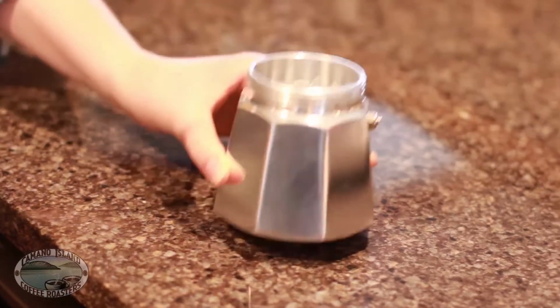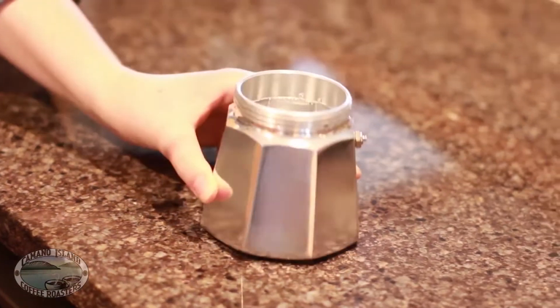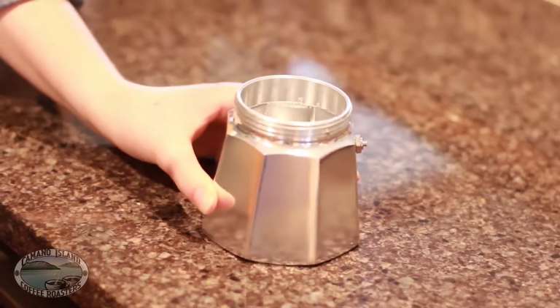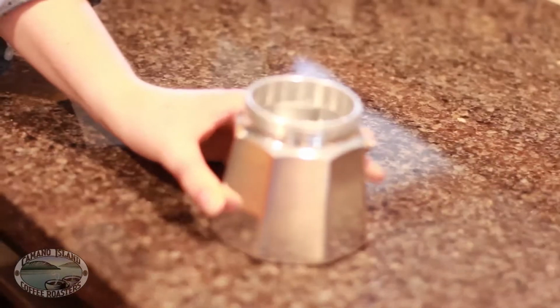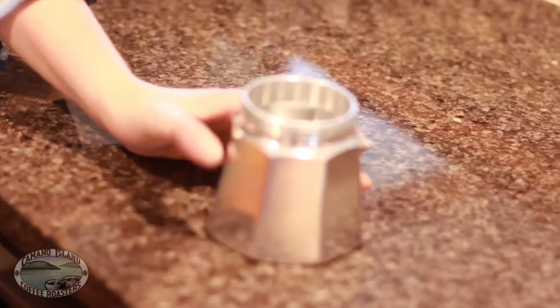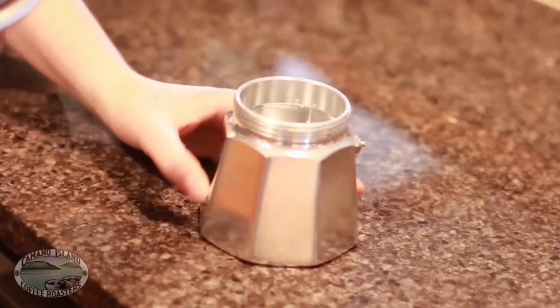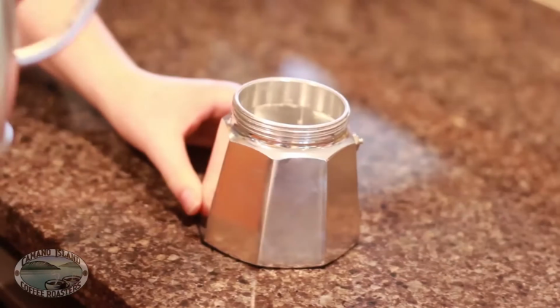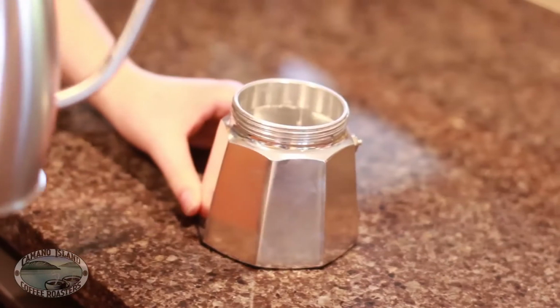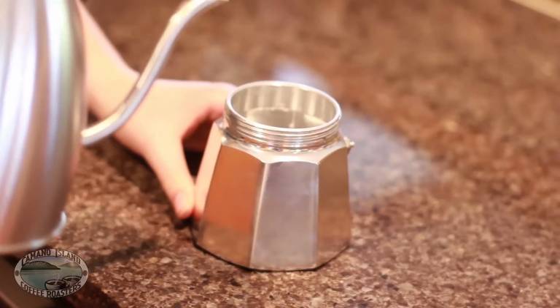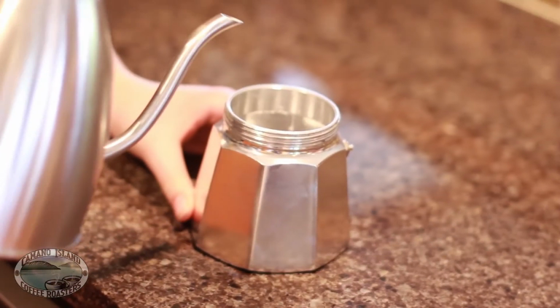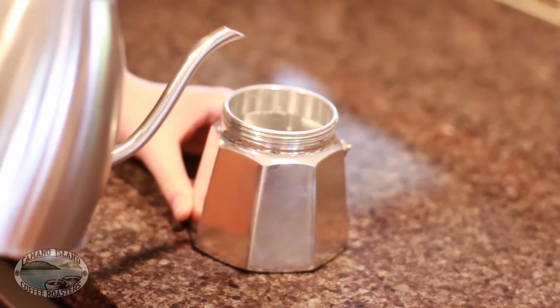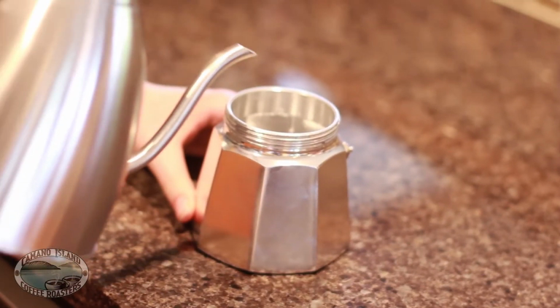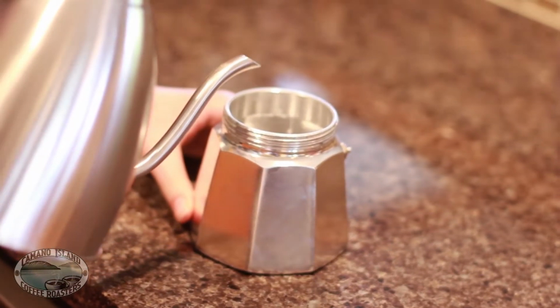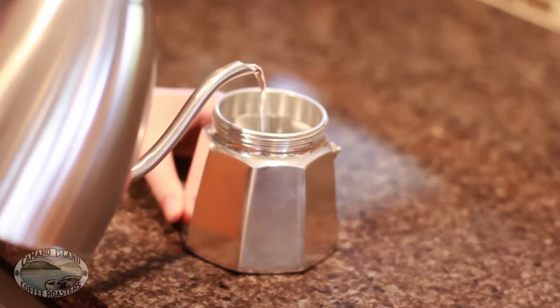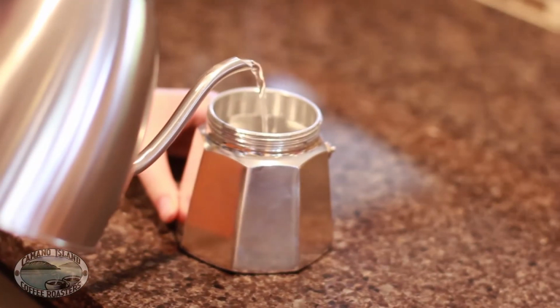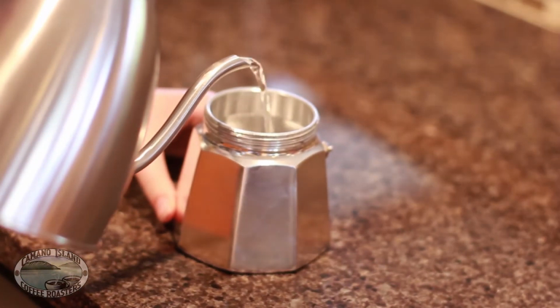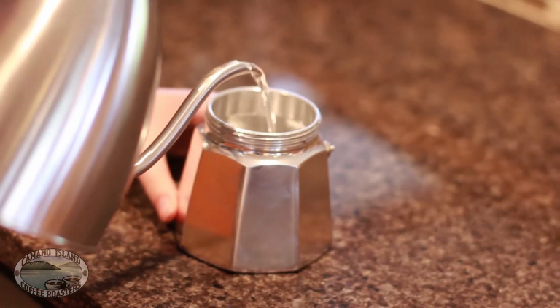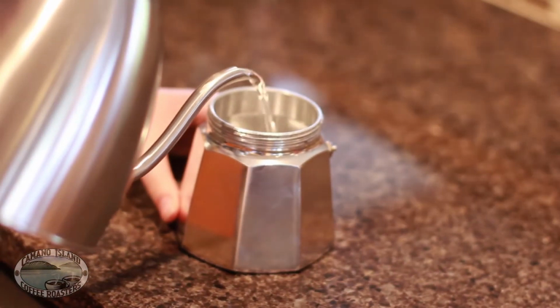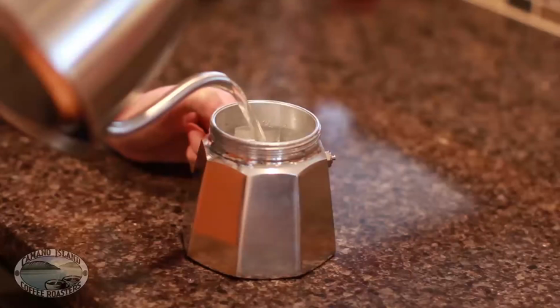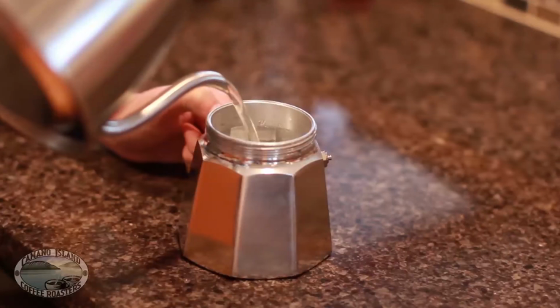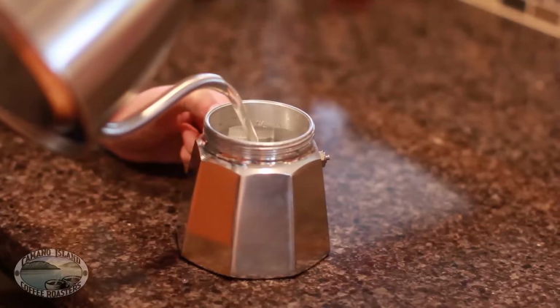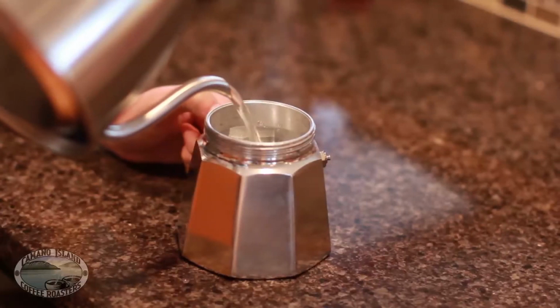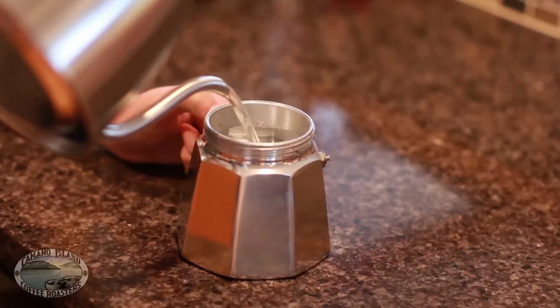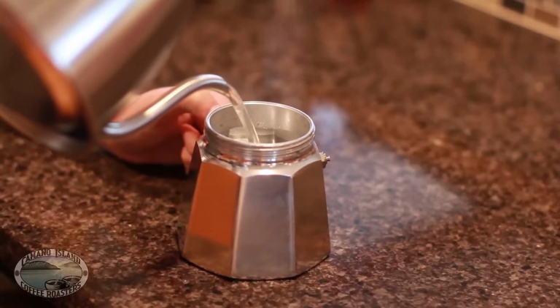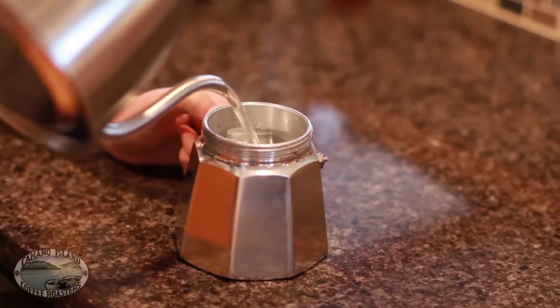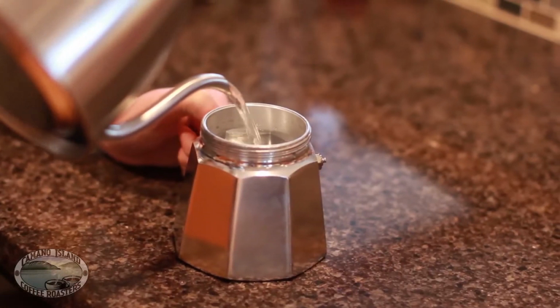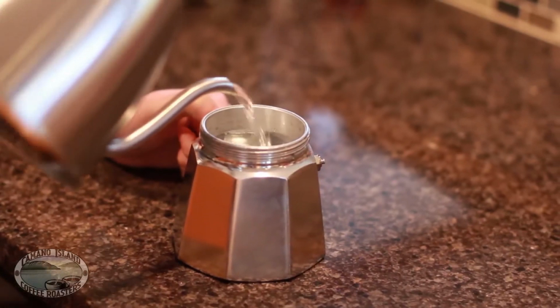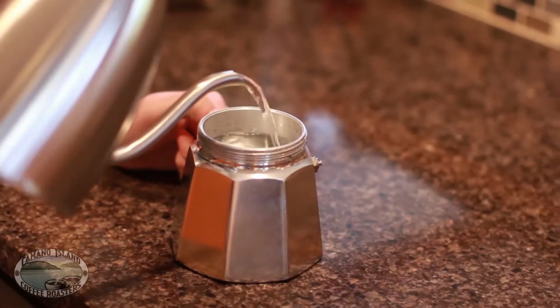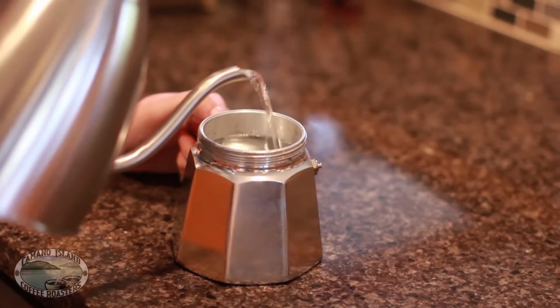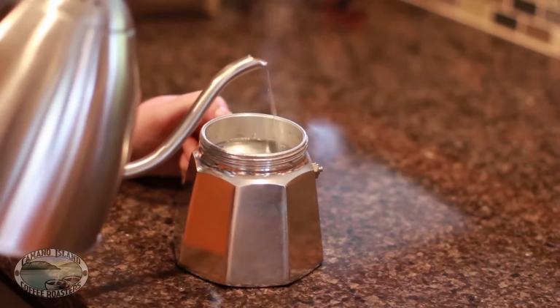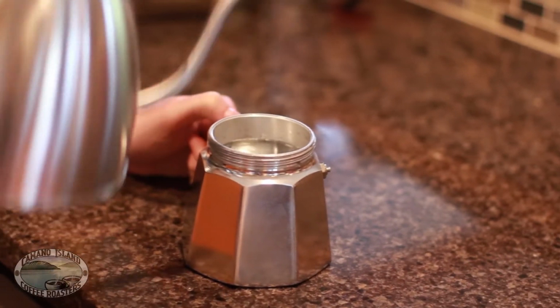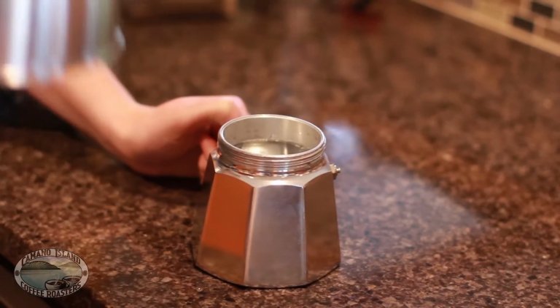Carefully pour boiling water right into the bottom of the moka pot, filling it up until a quarter inch below where the top screws on.